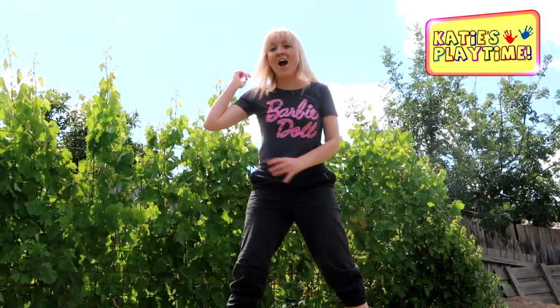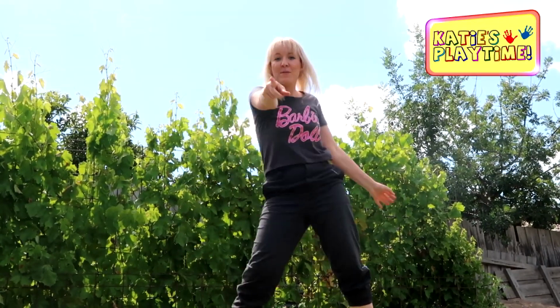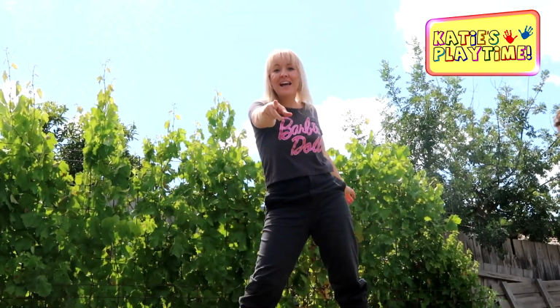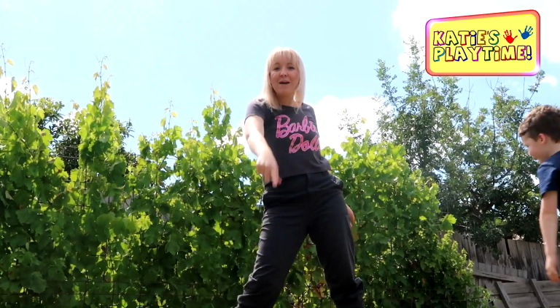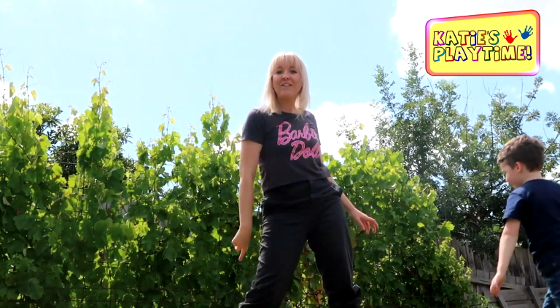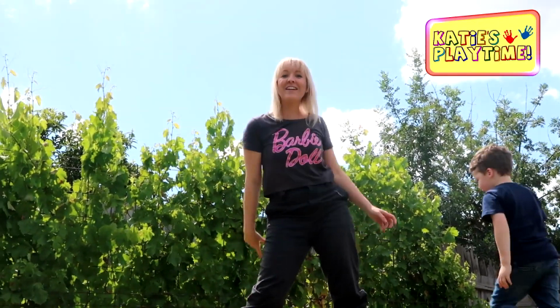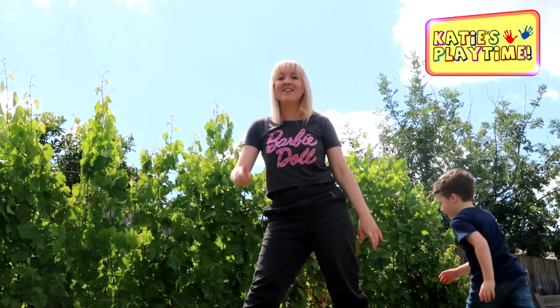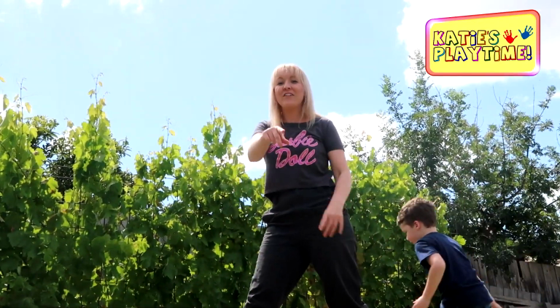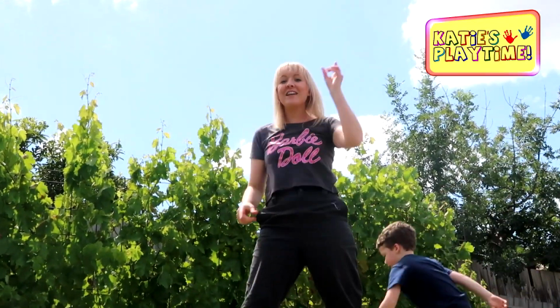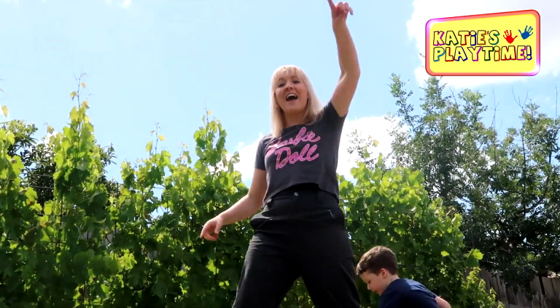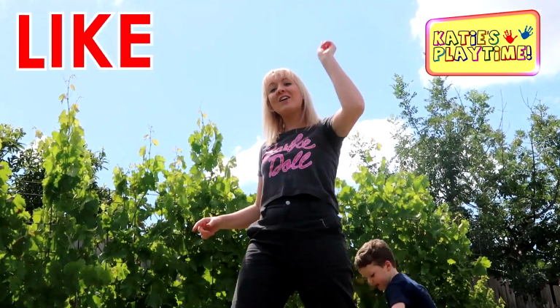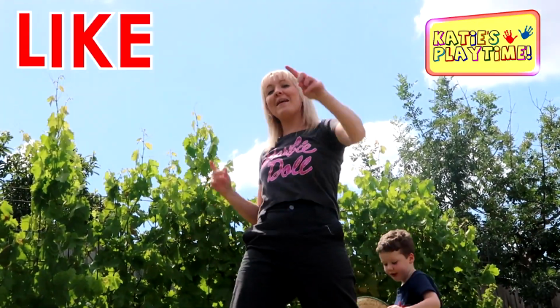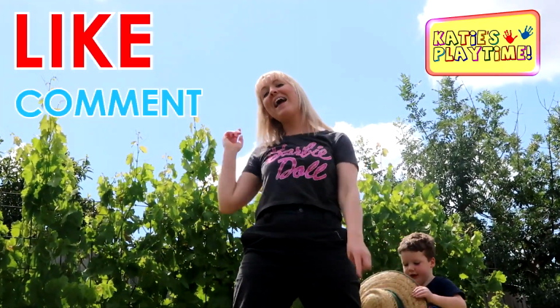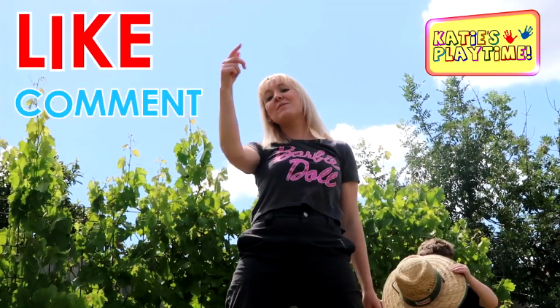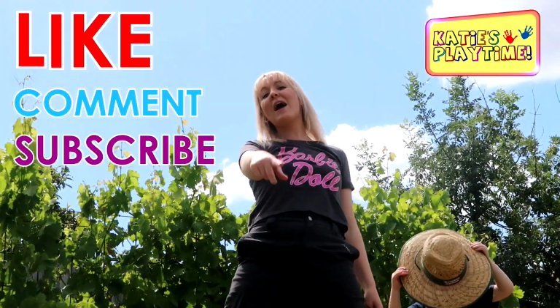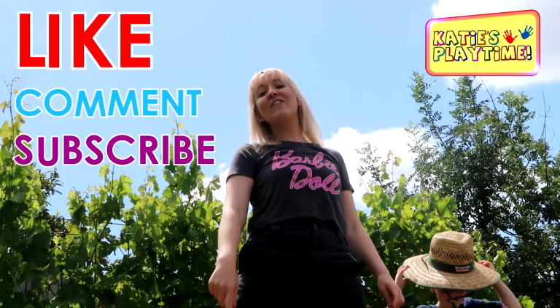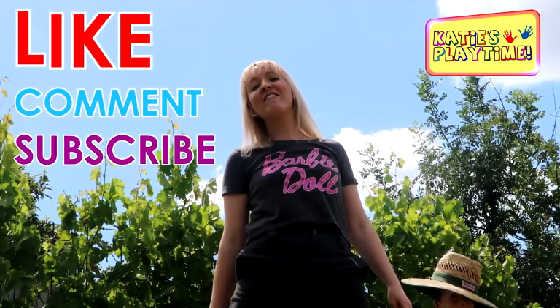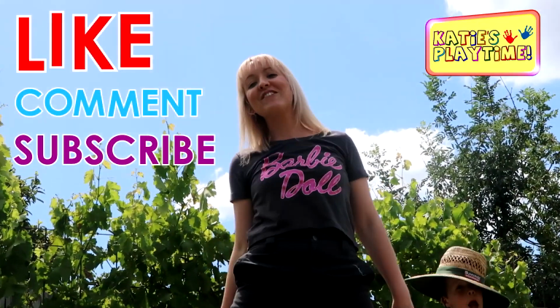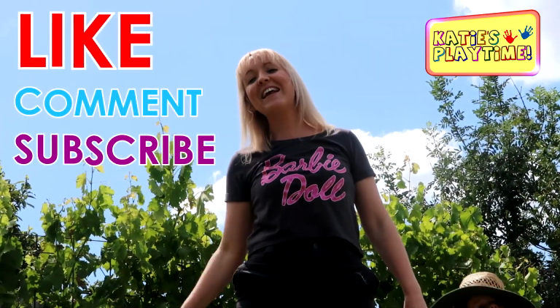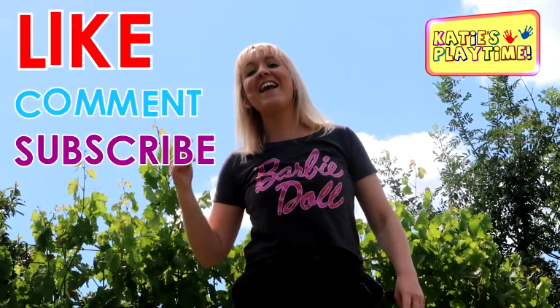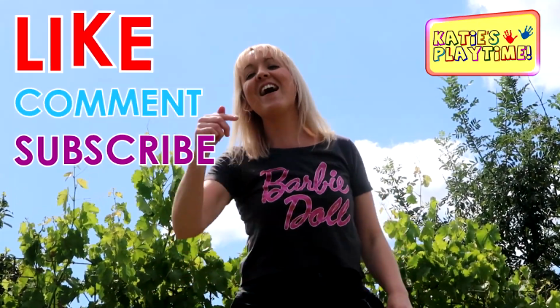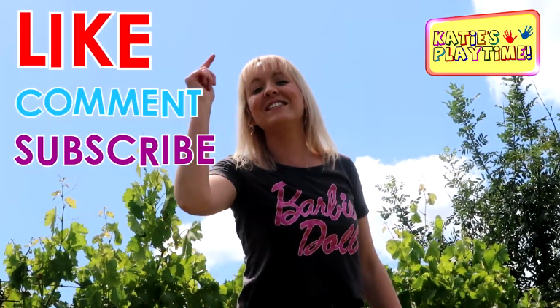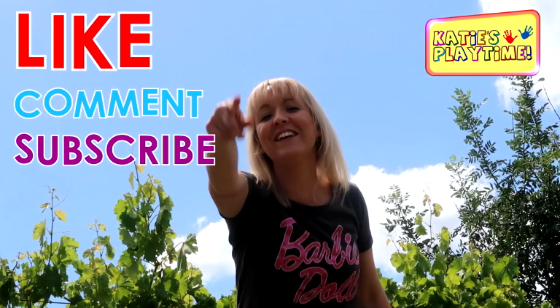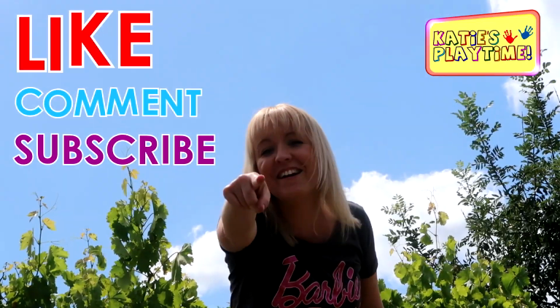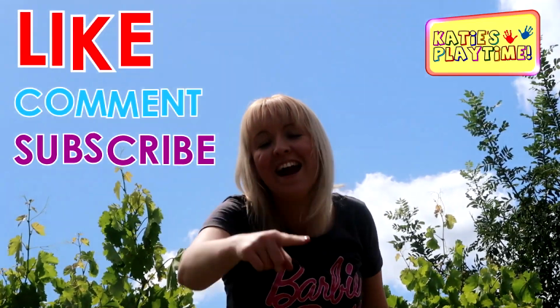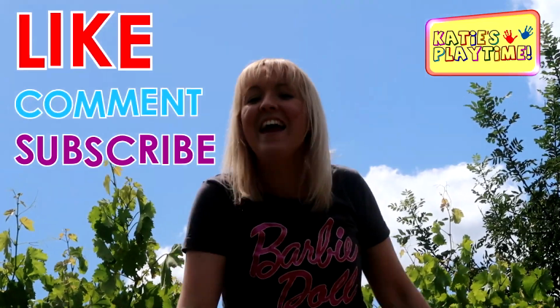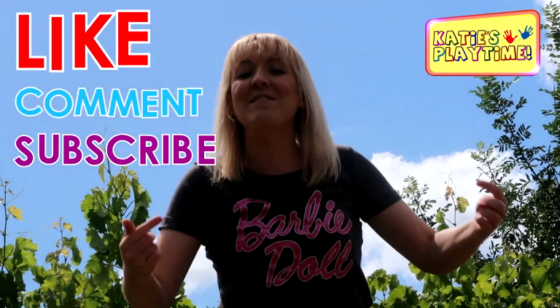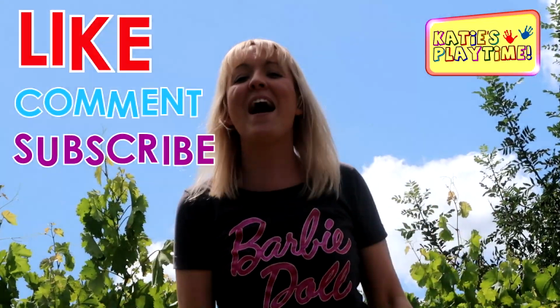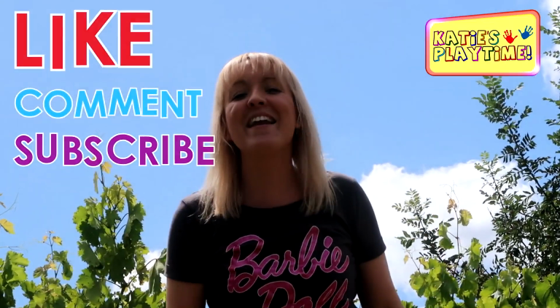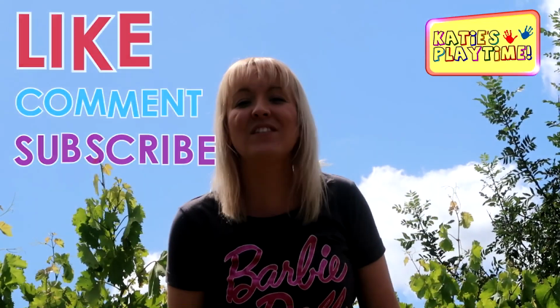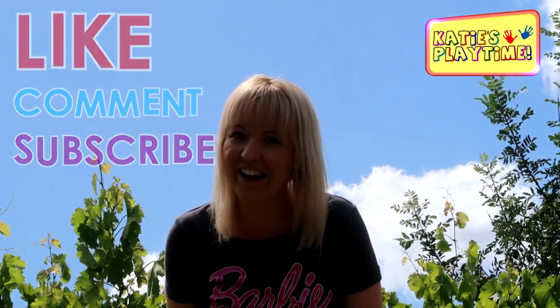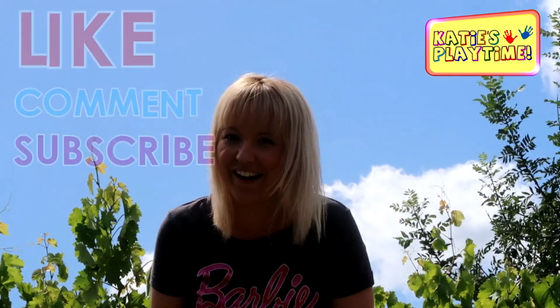I hope you liked my video! Don't forget to like, comment, and subscribe if you haven't already, and I'll see you in my next video!